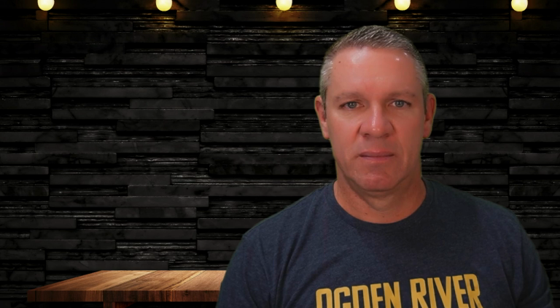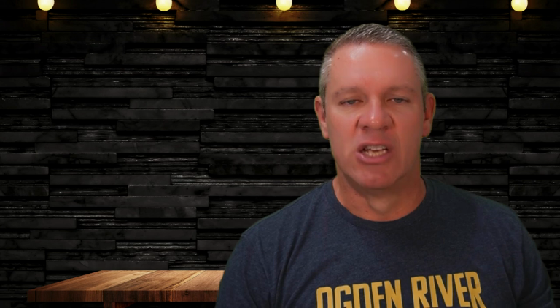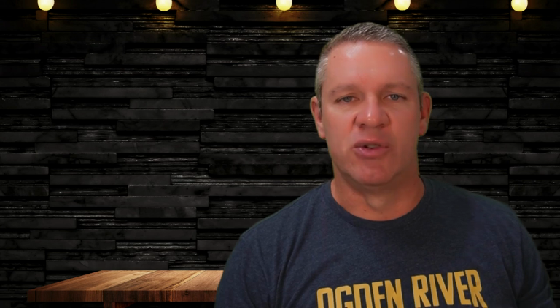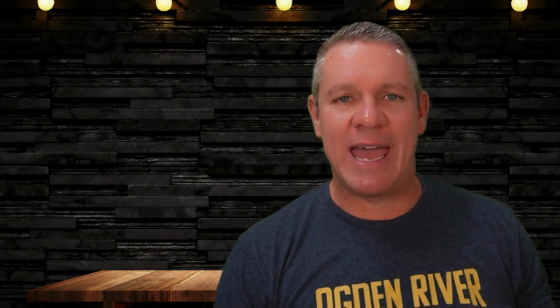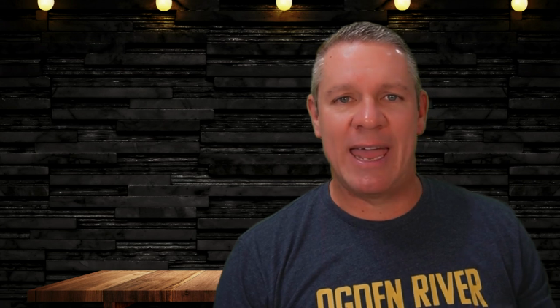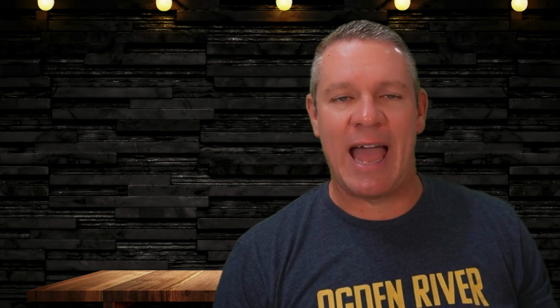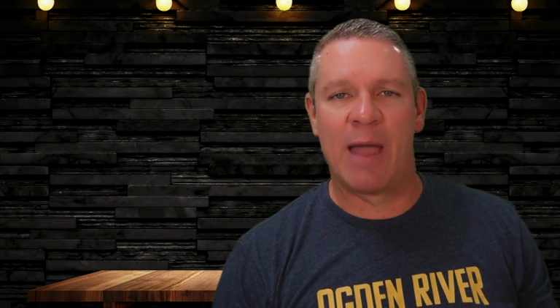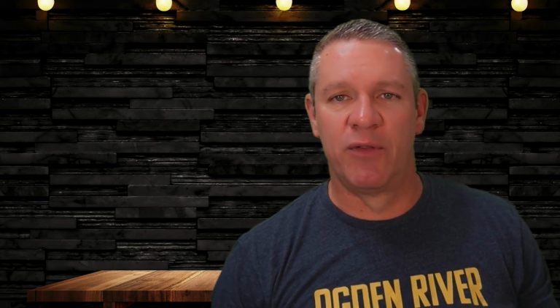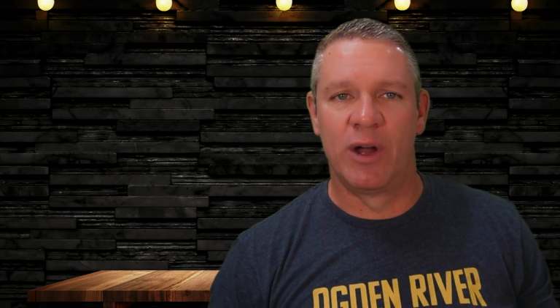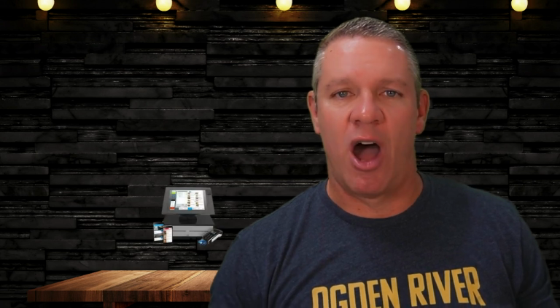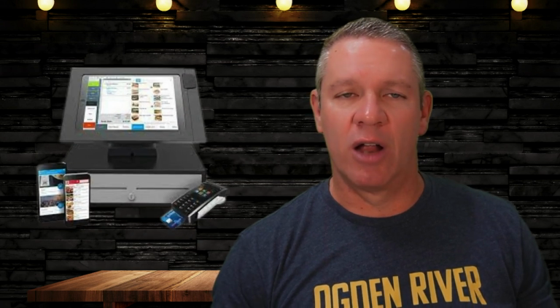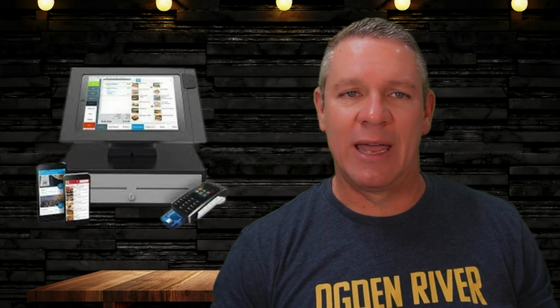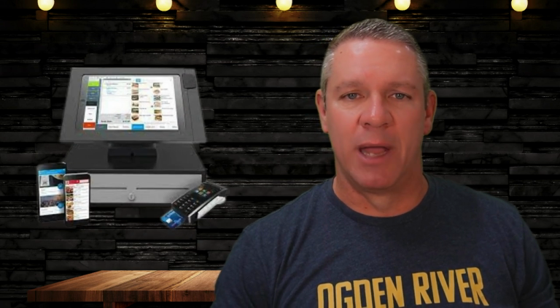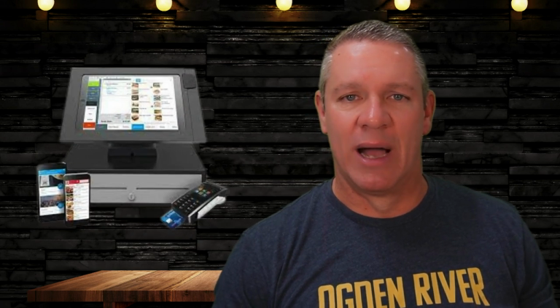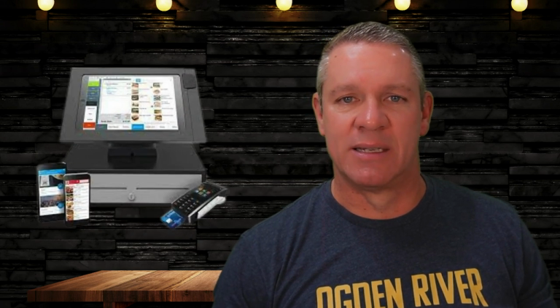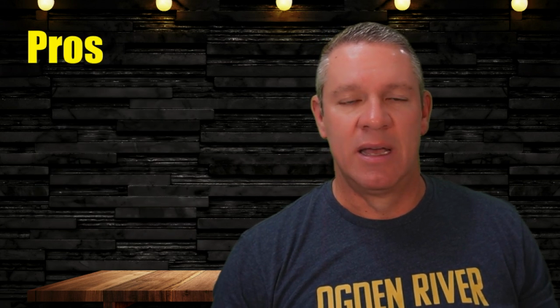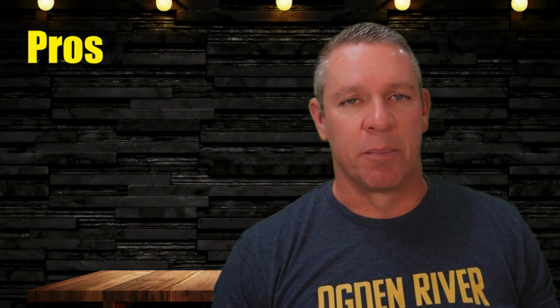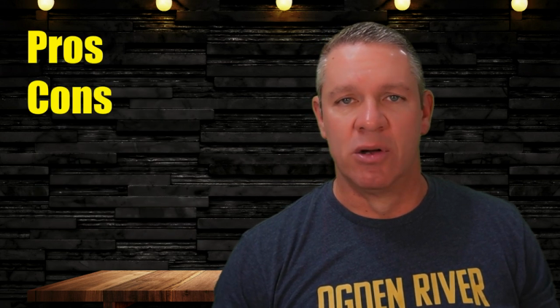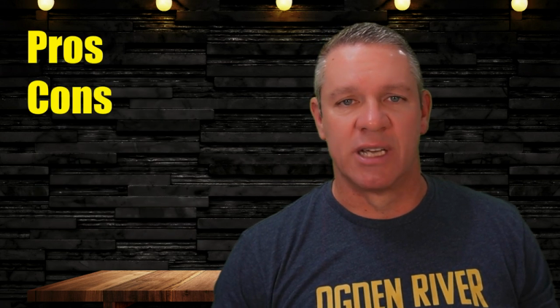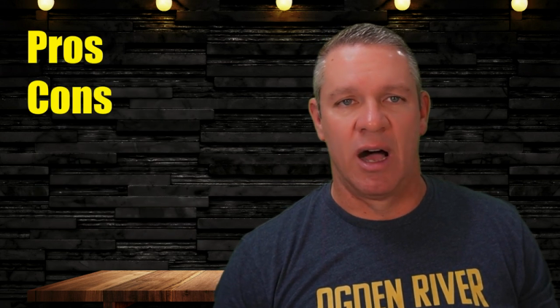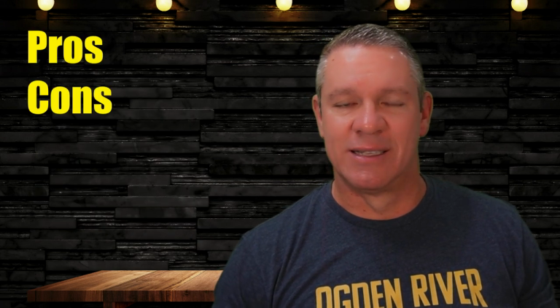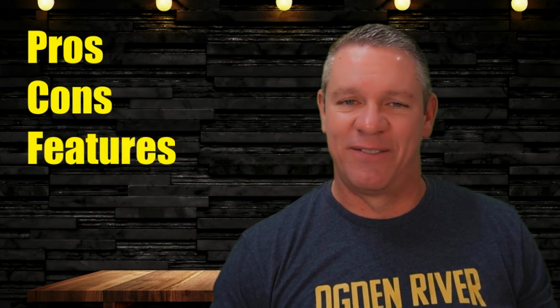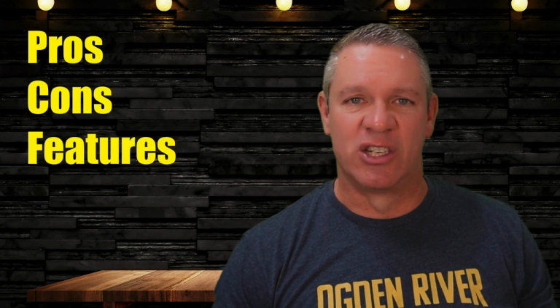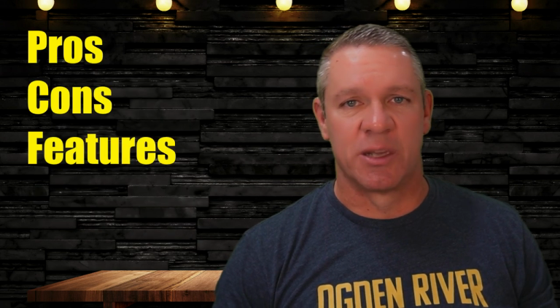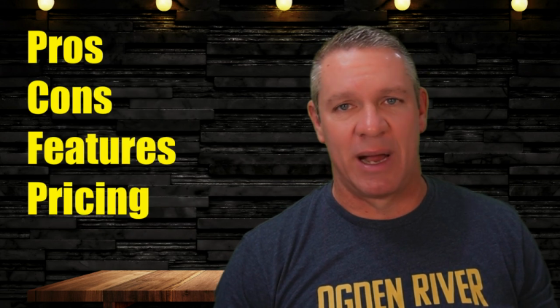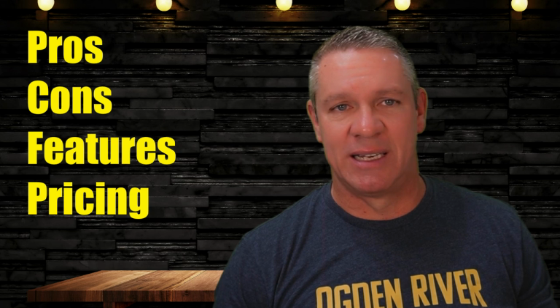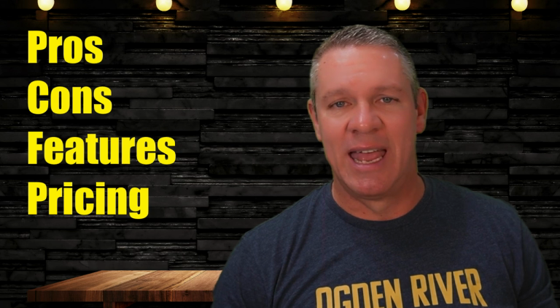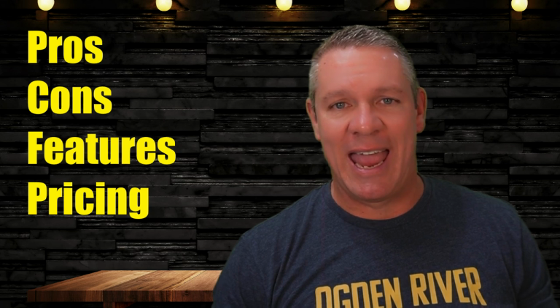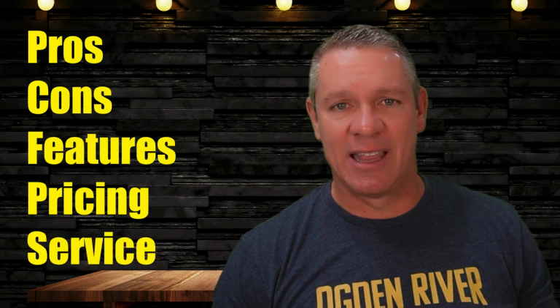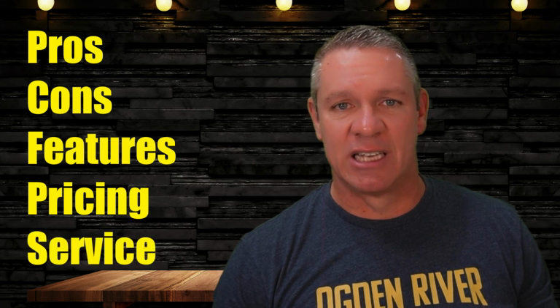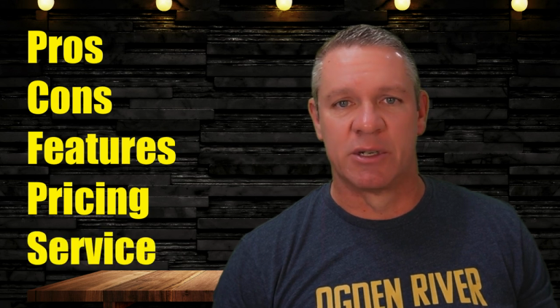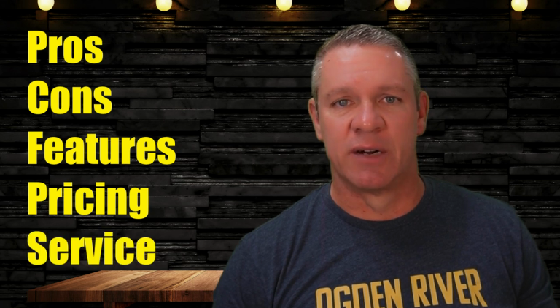Today I am reviewing Heartland POS — the pros, the cons, the features, the pricing, and the customer service.